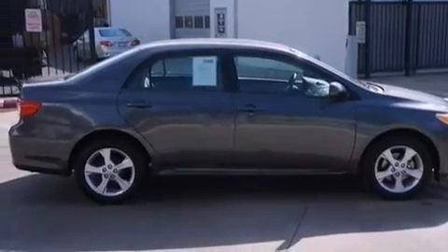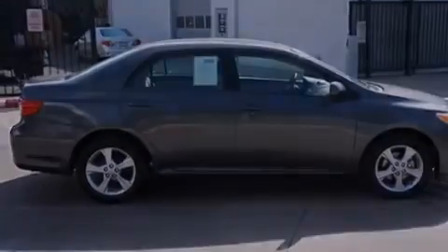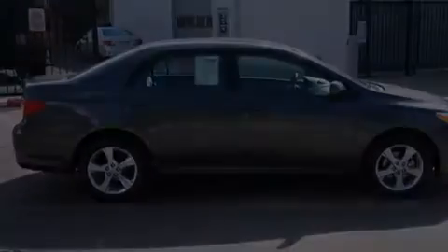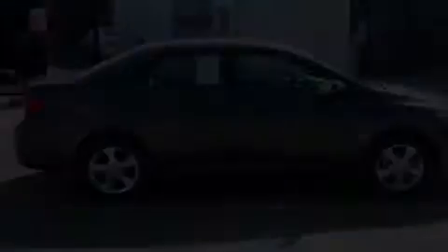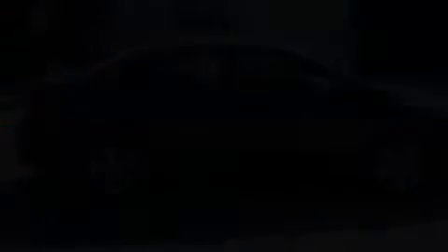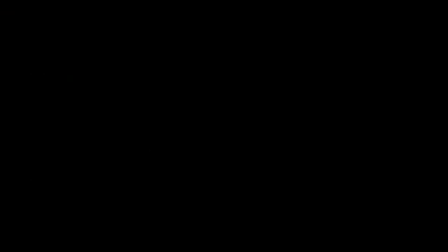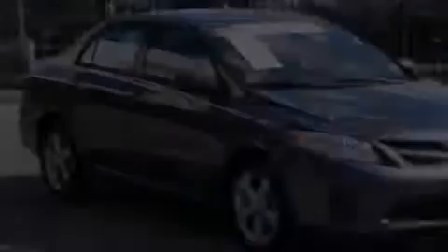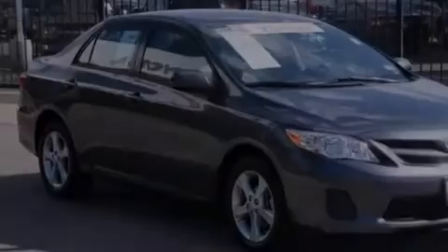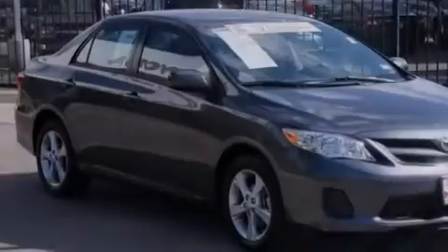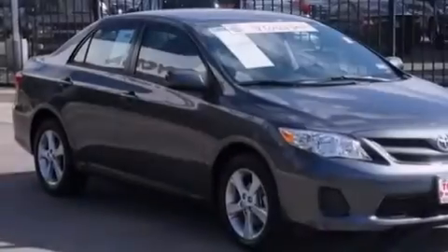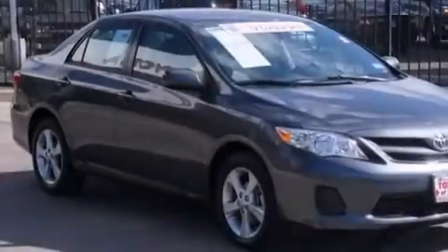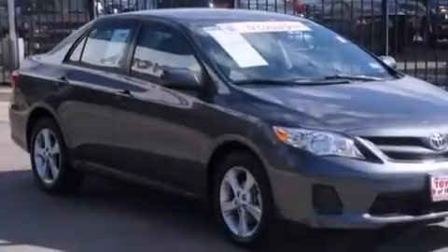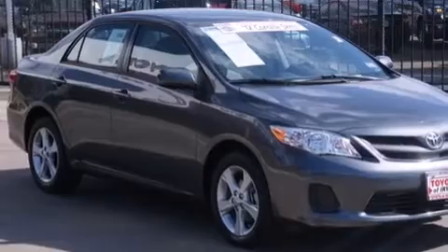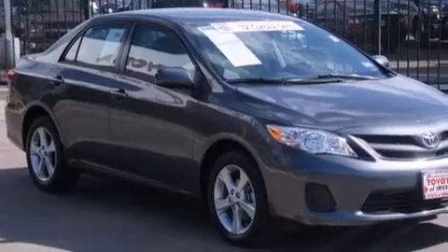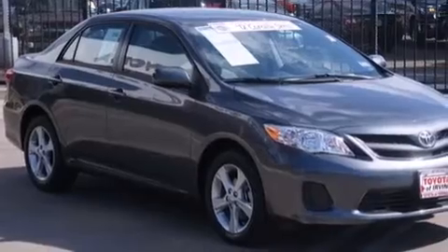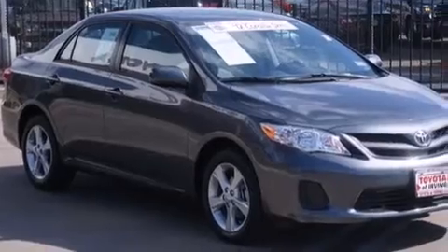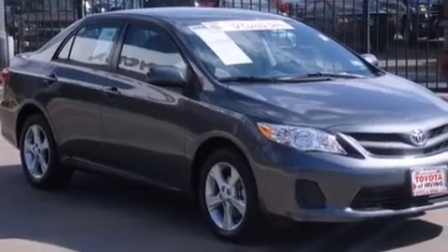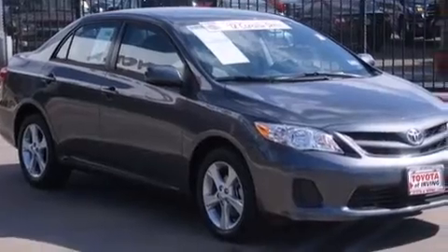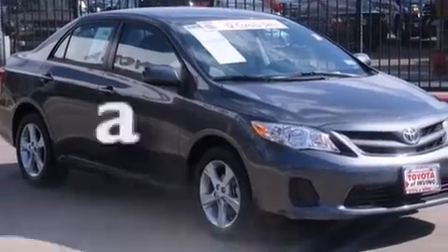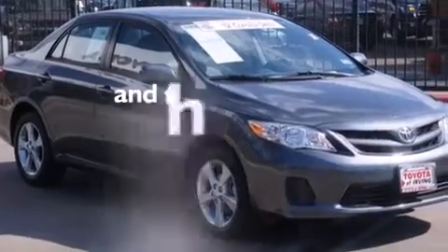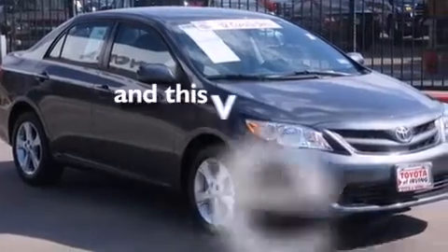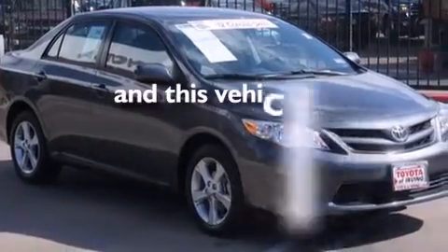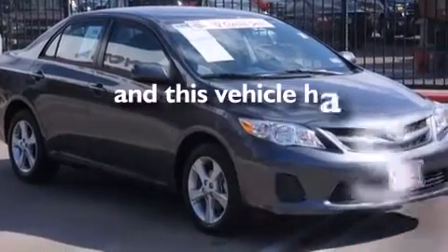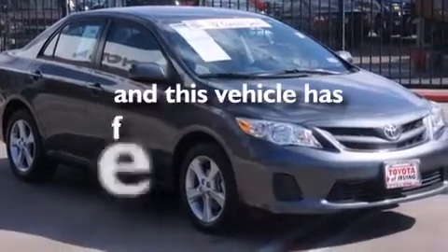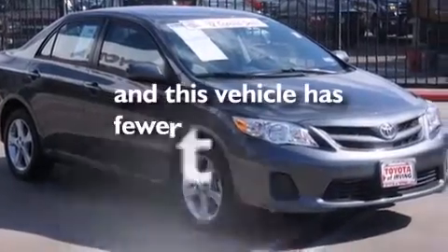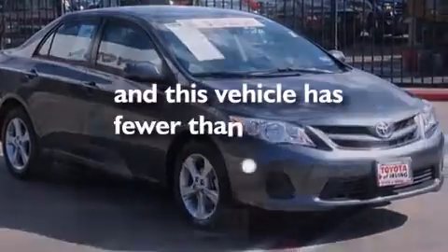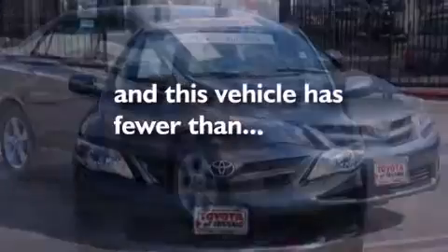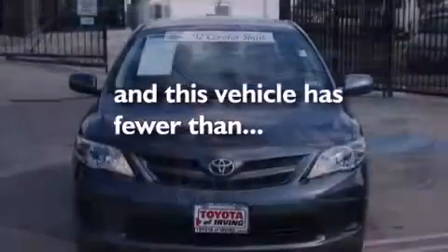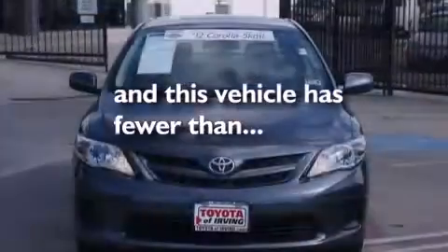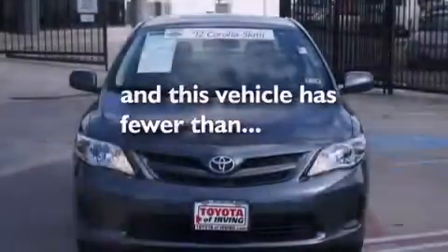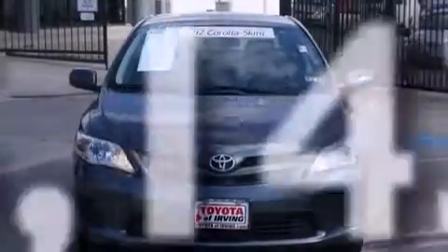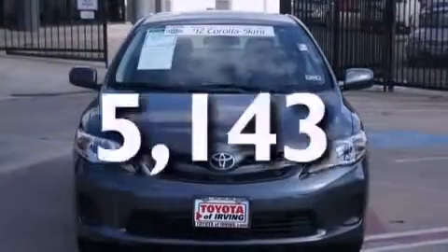Air conditioning, a split-folding rear seat, and this vehicle has fewer than 6,000 miles on the odometer.